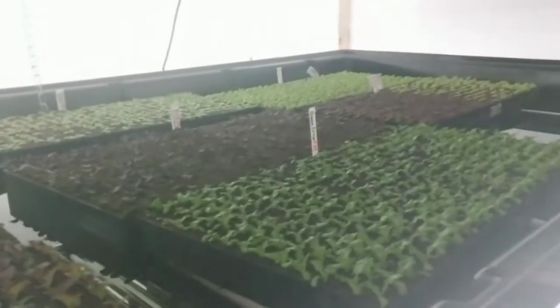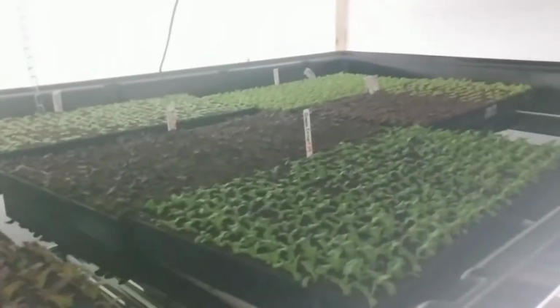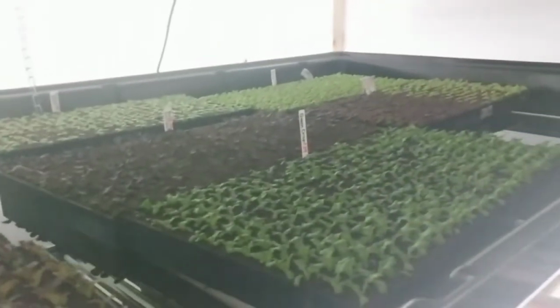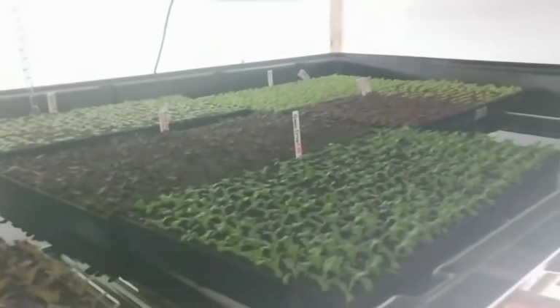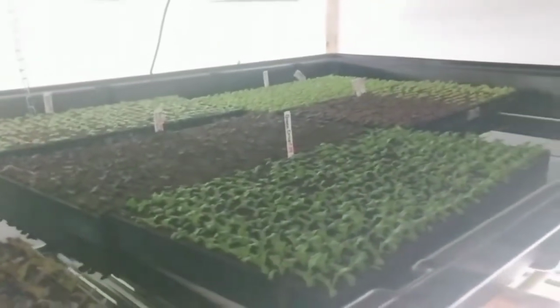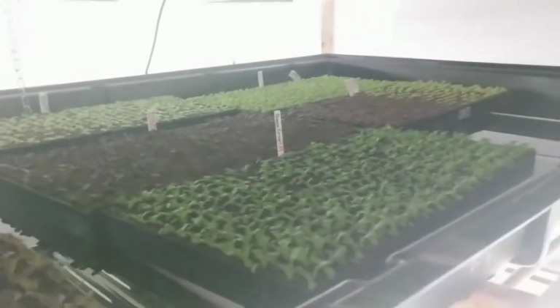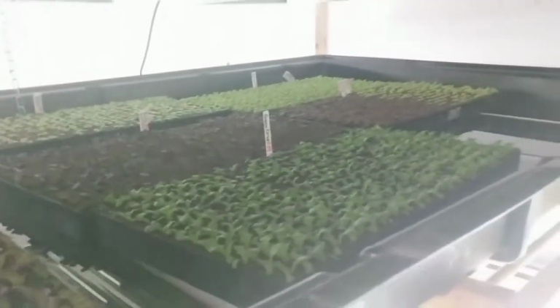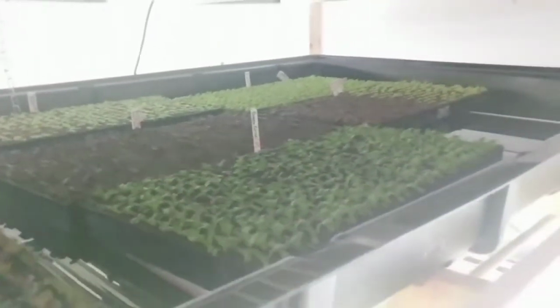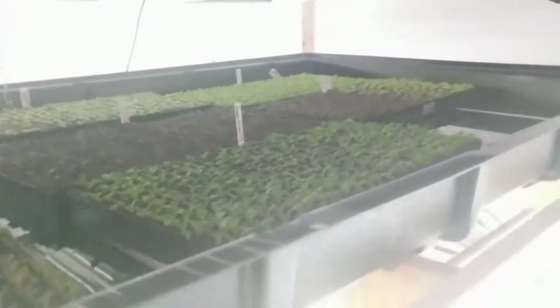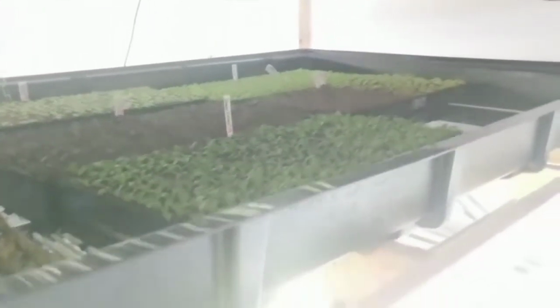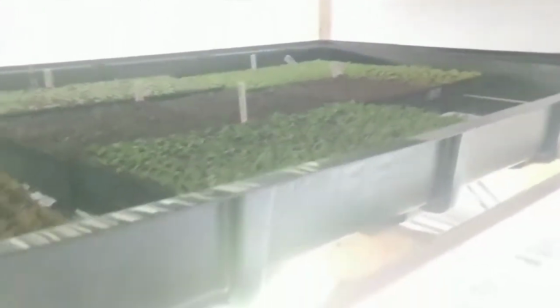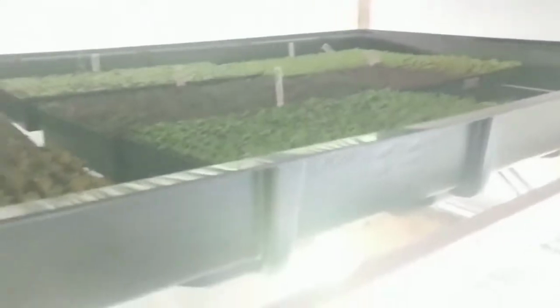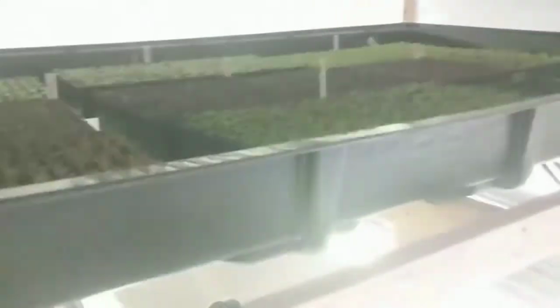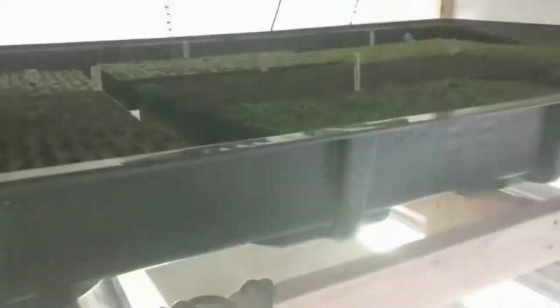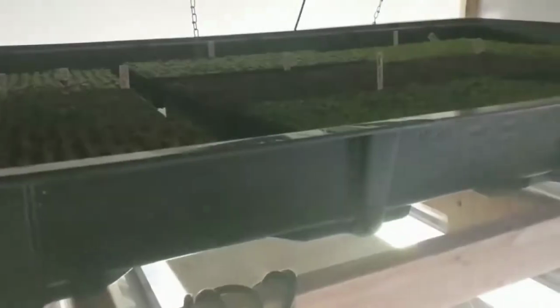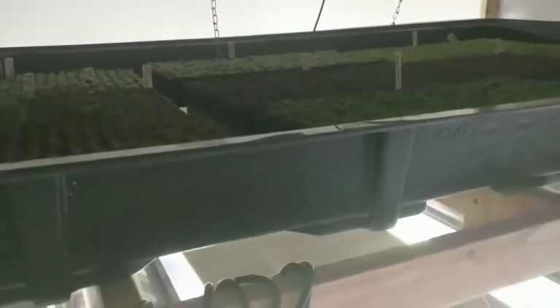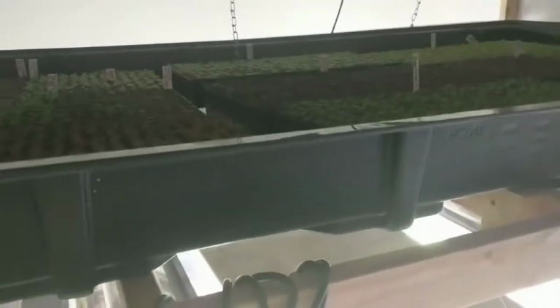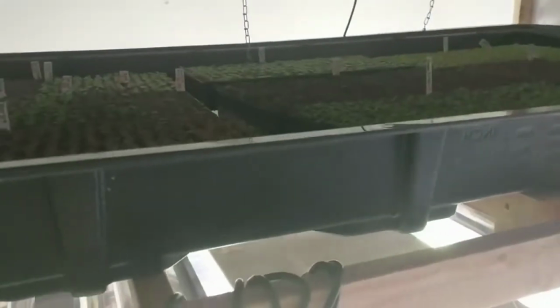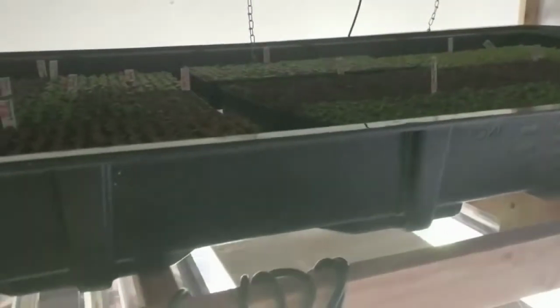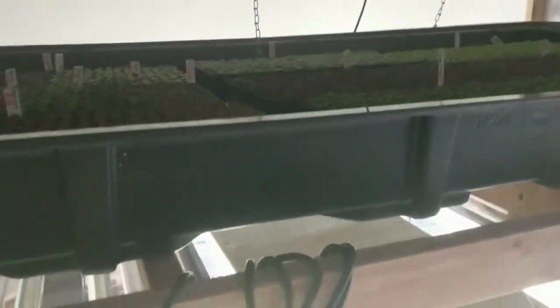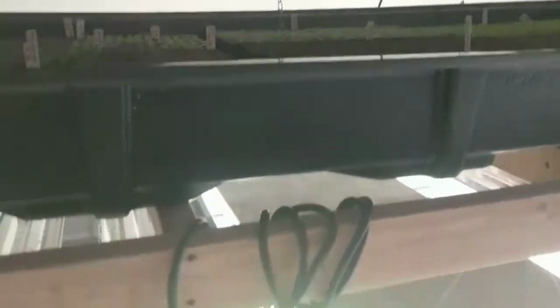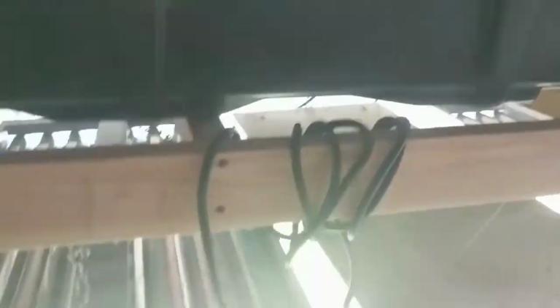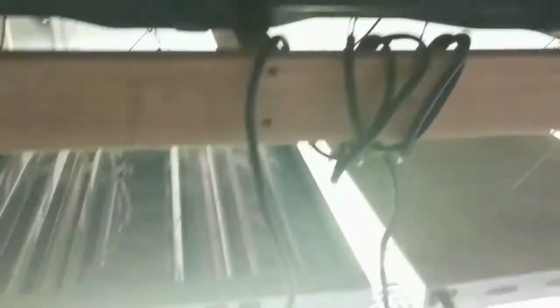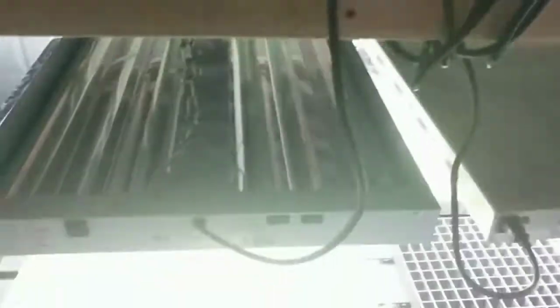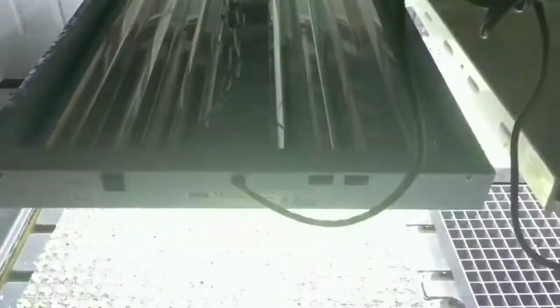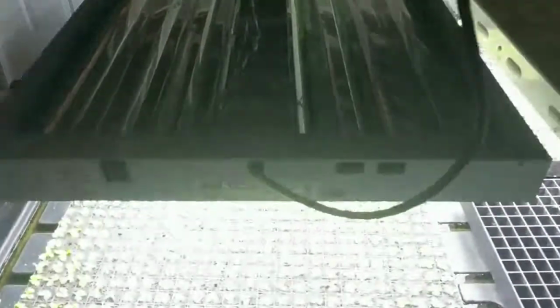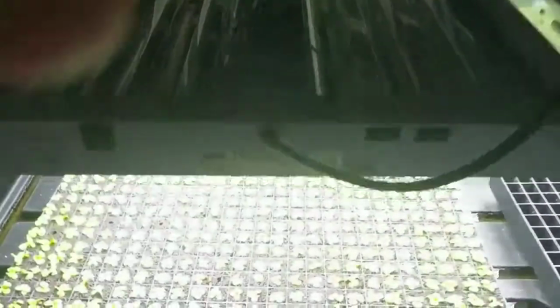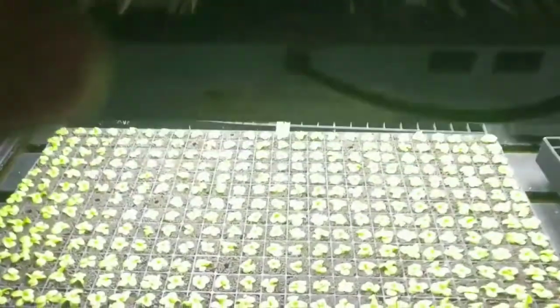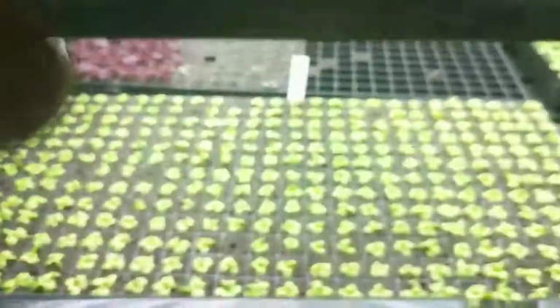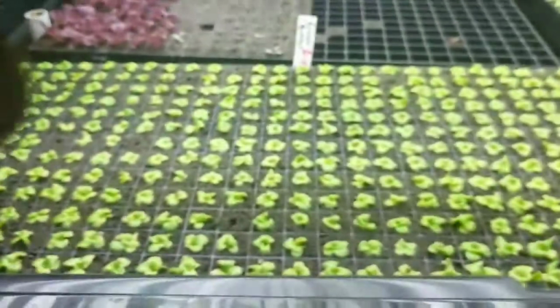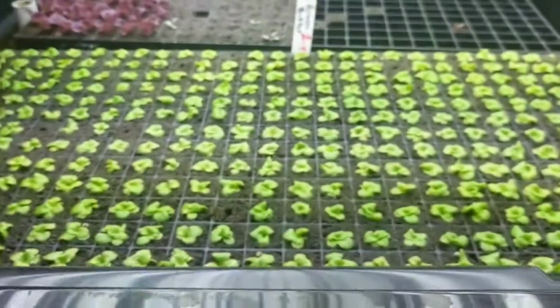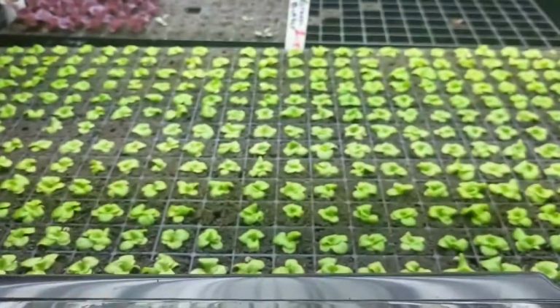Thought you guys might like to see what it's like when you're starting a whole bunch of little plants. Thanks for watchin'.